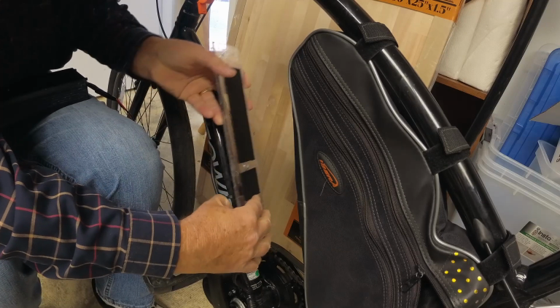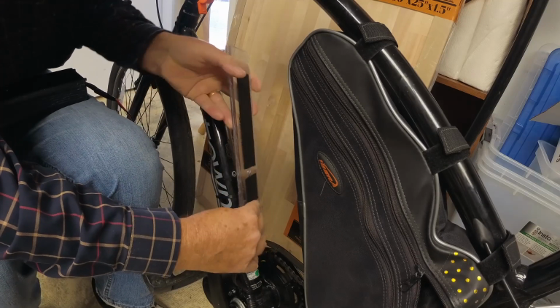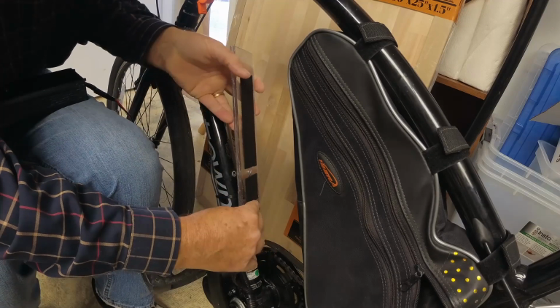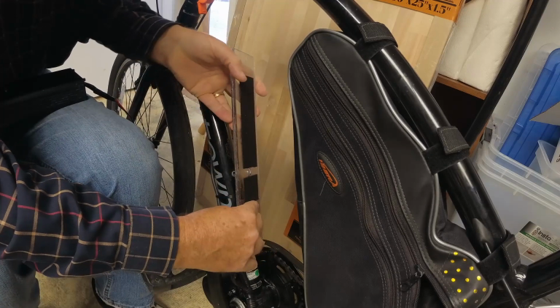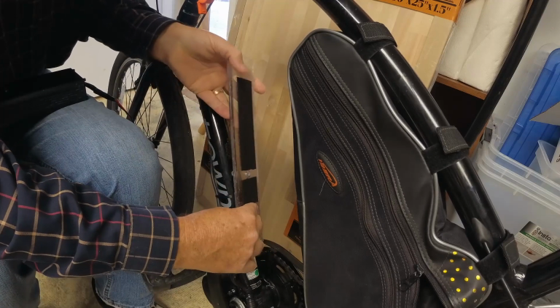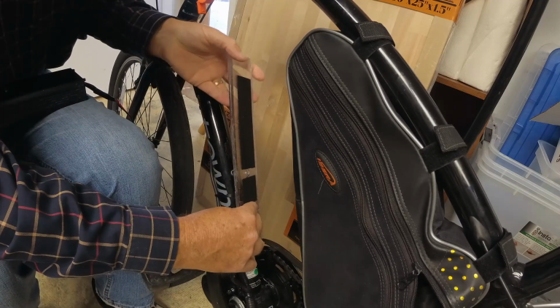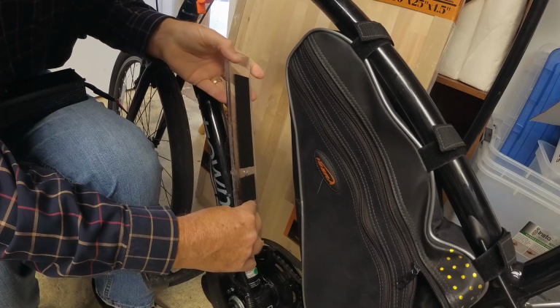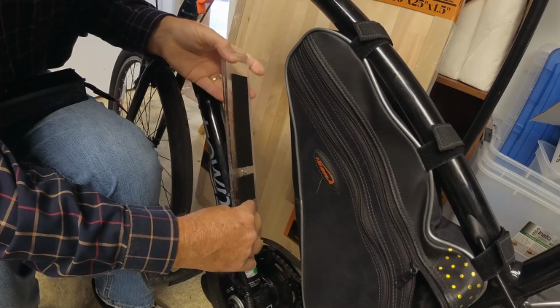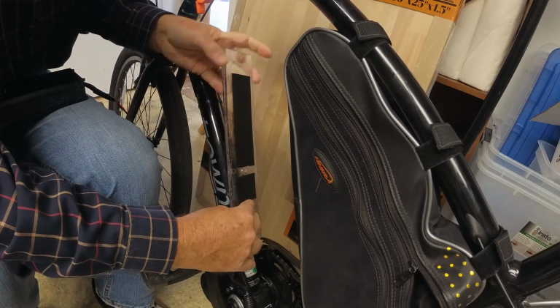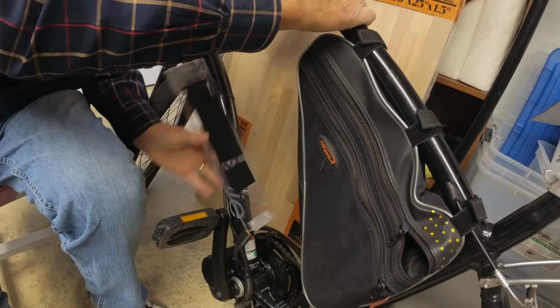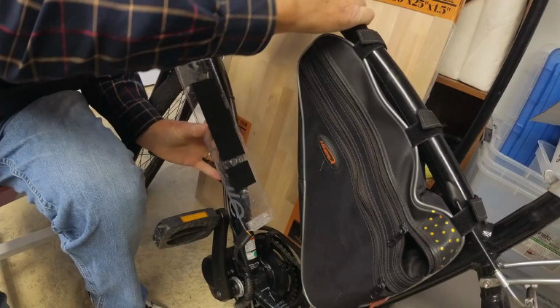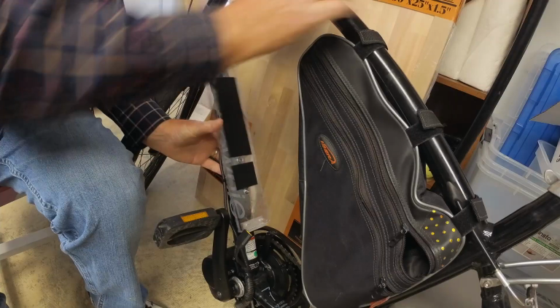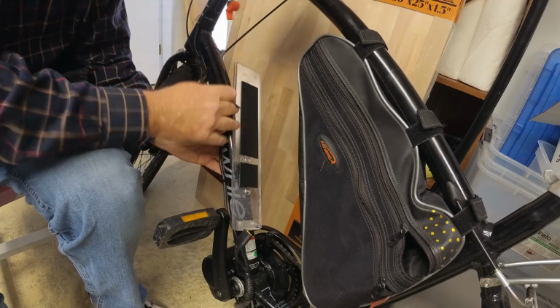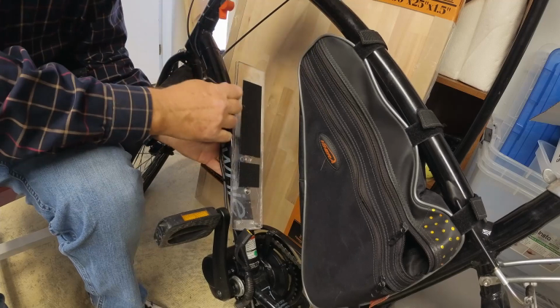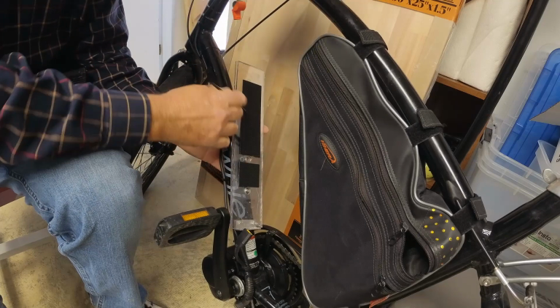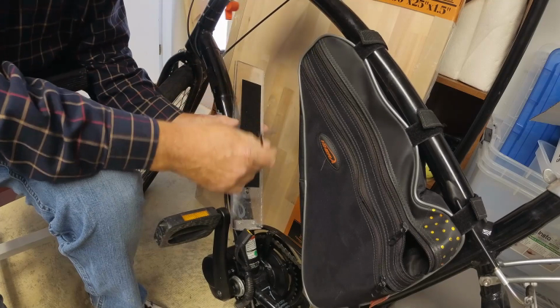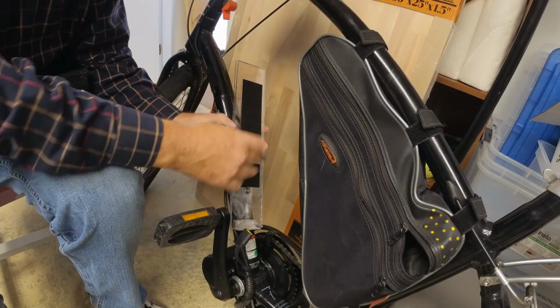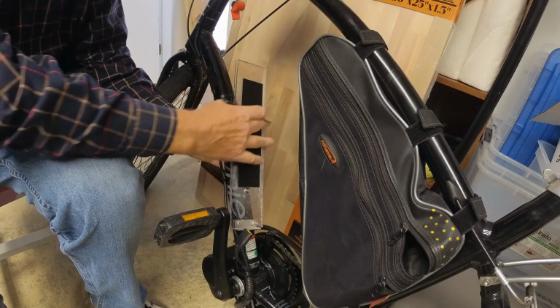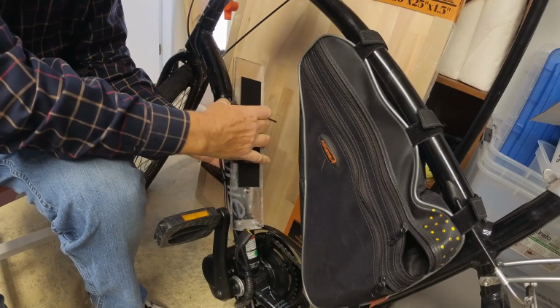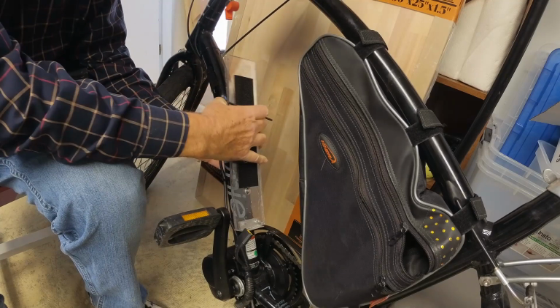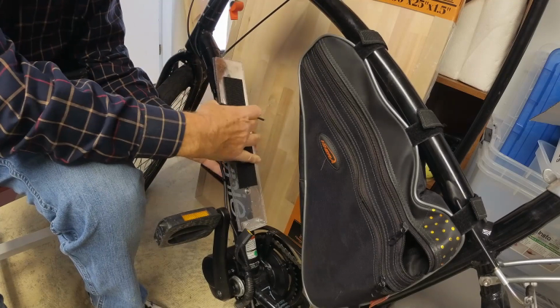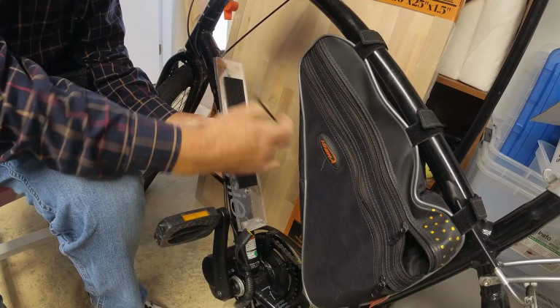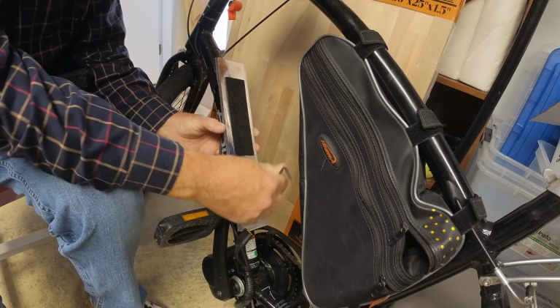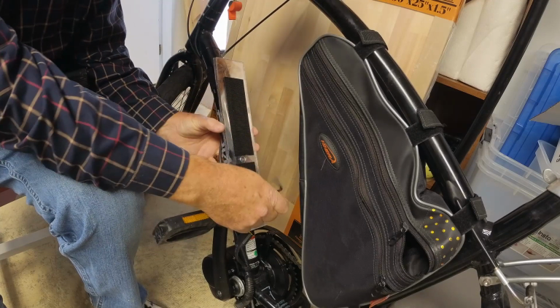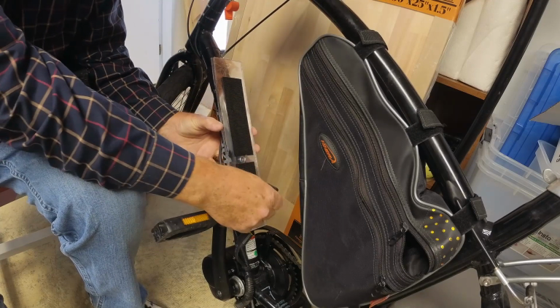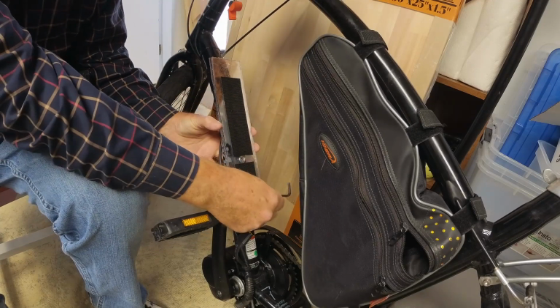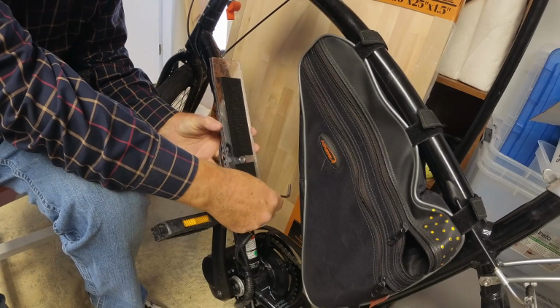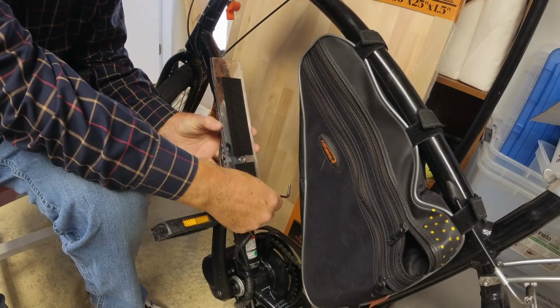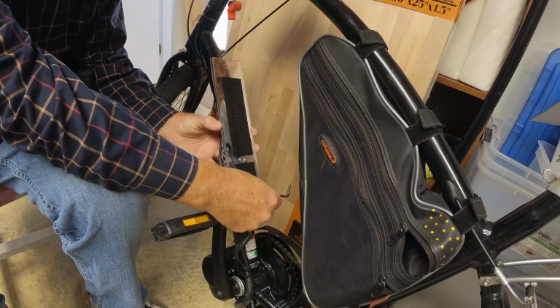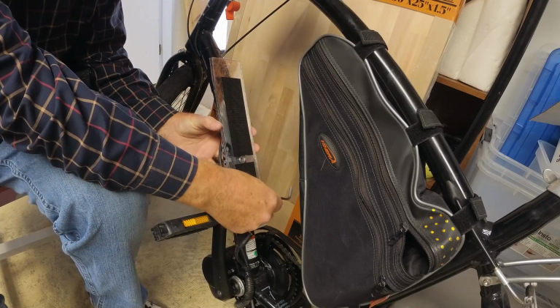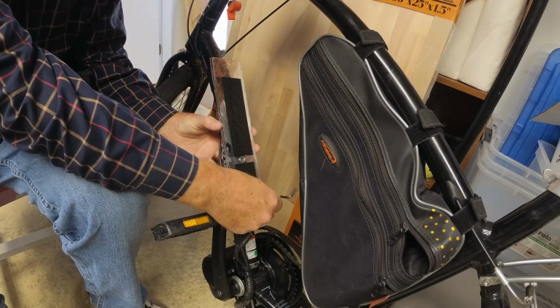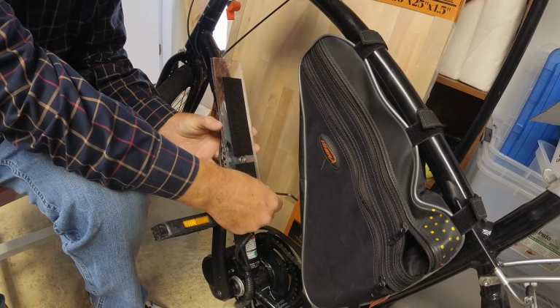The bottle clip screws are holding the Lexan plate in place, and away we go.